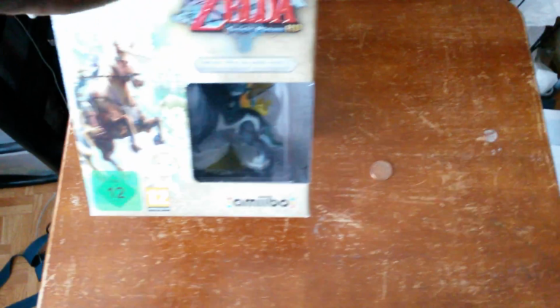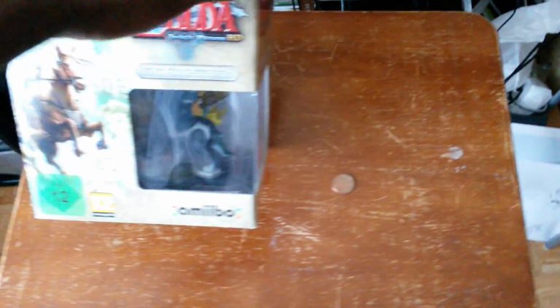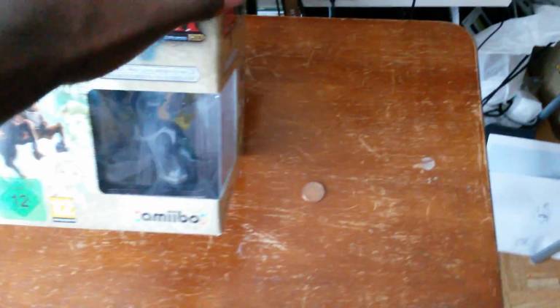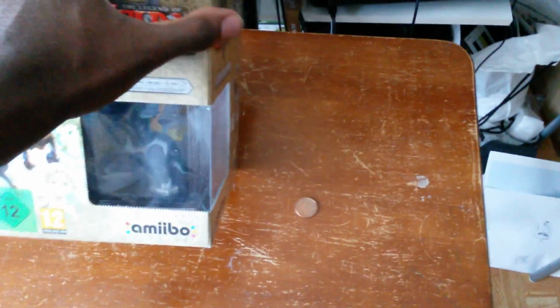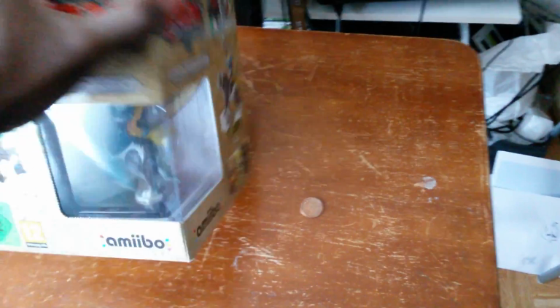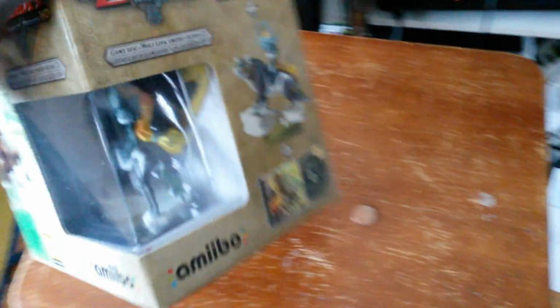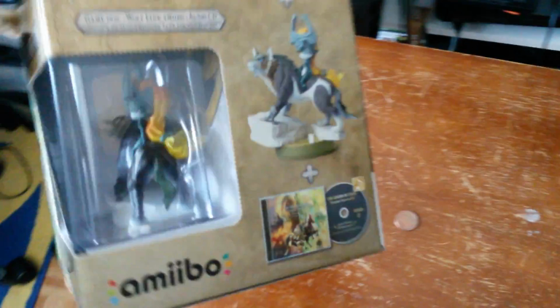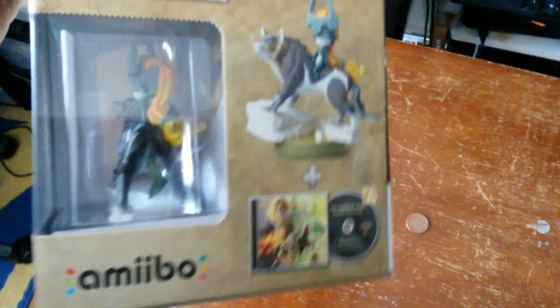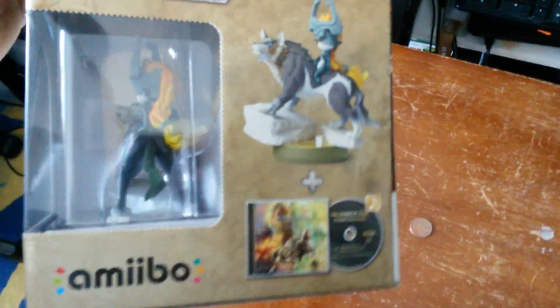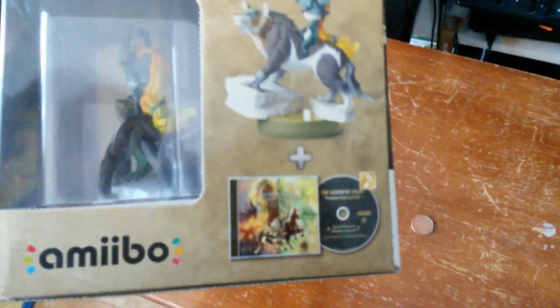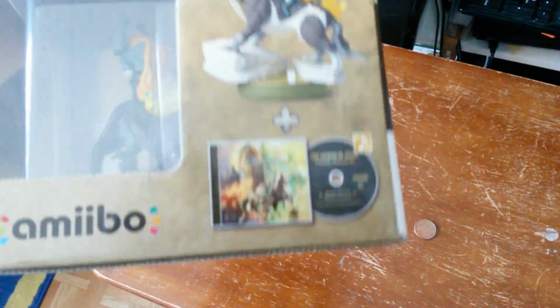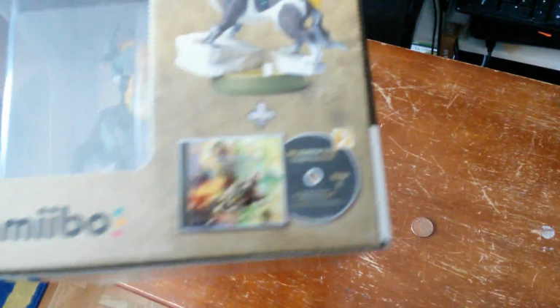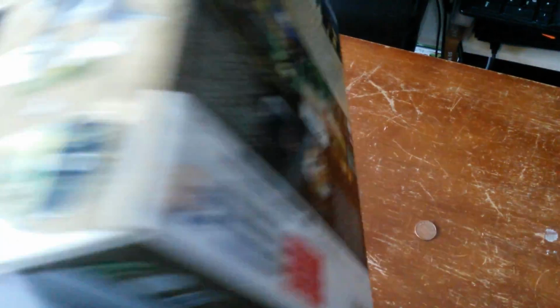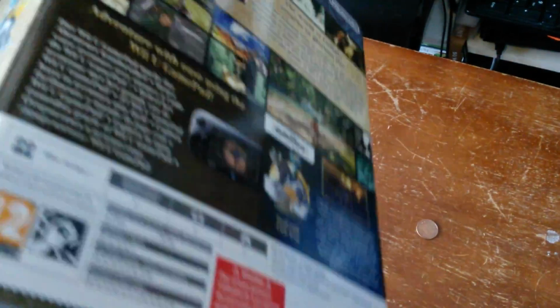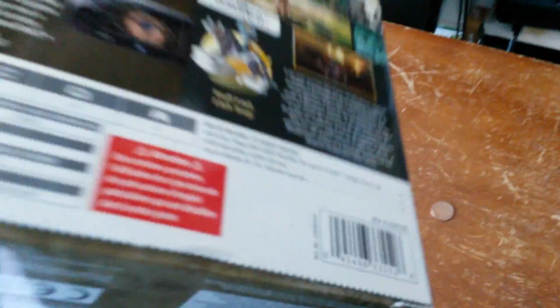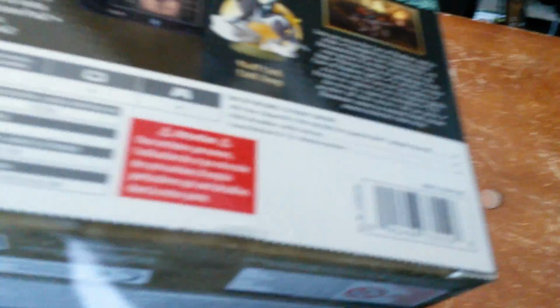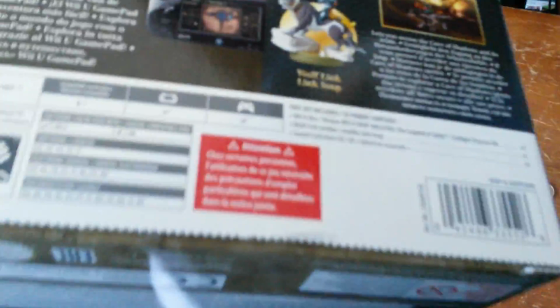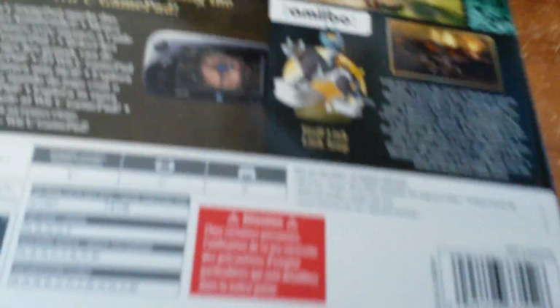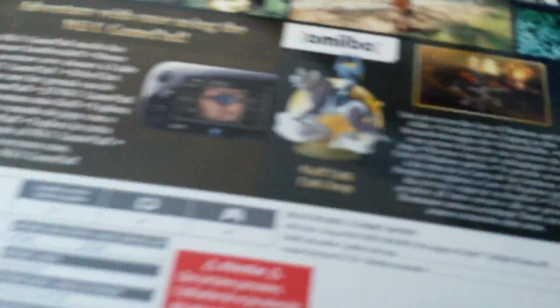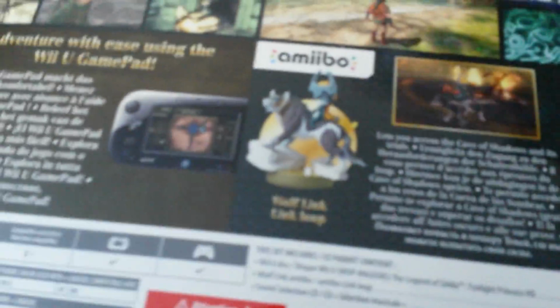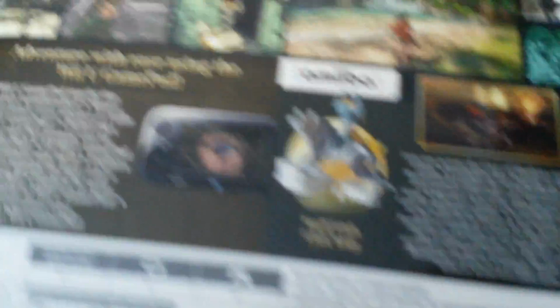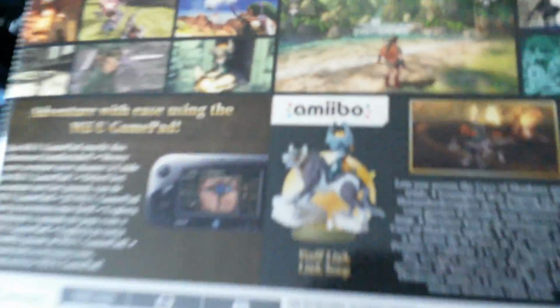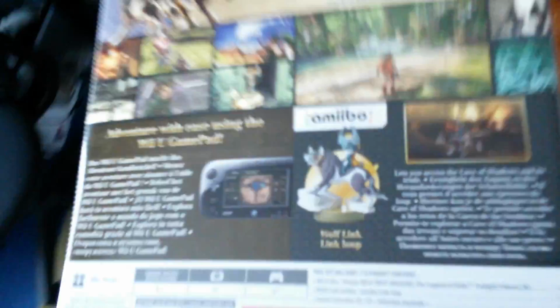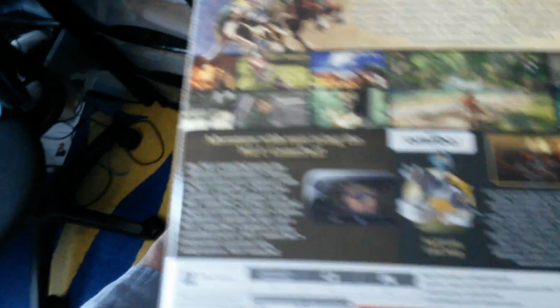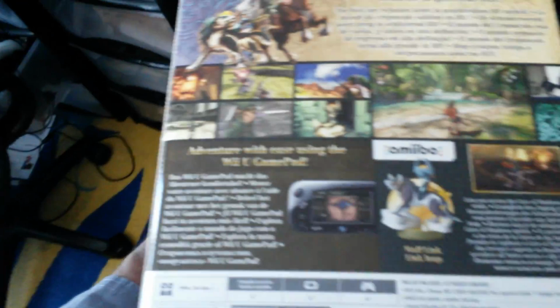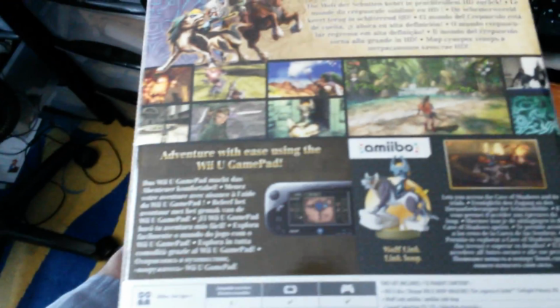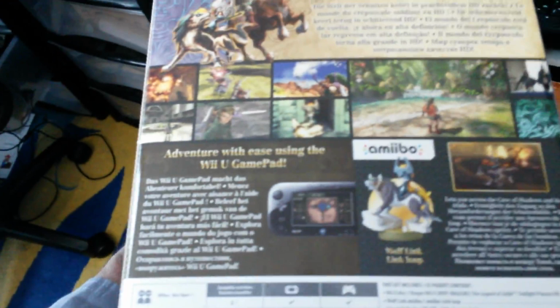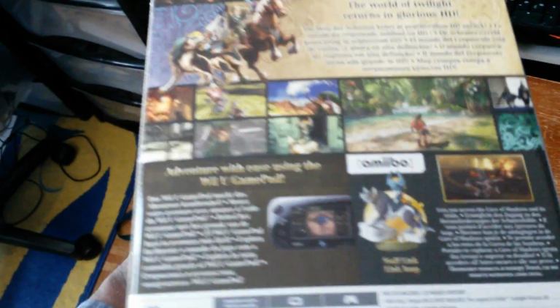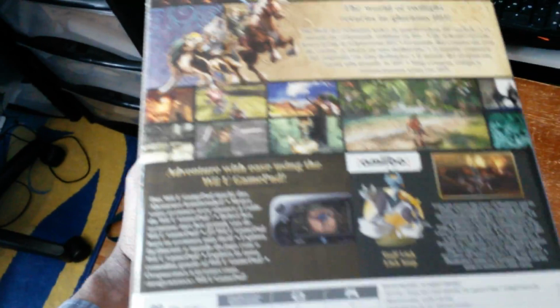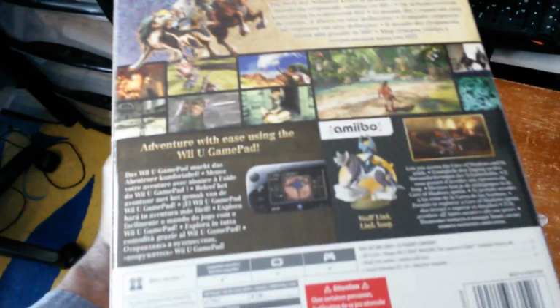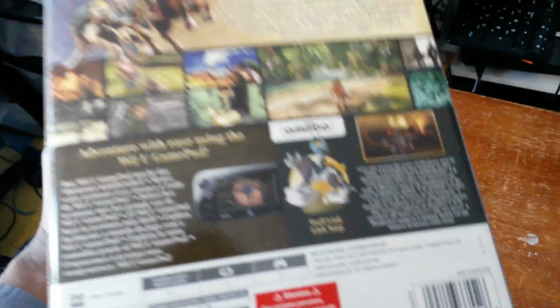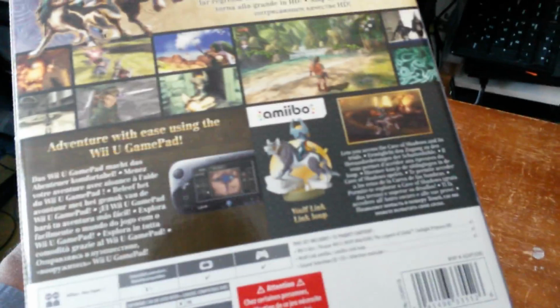I forgot what it's called — limited edition or collector's edition, whatever. Here's the back of the box. Wolf Link.